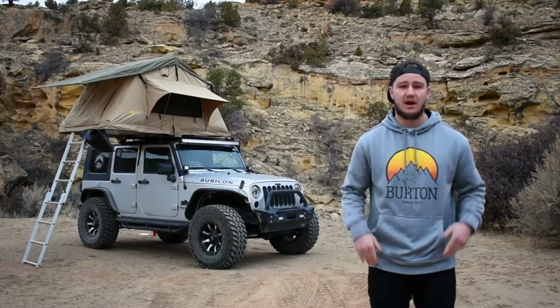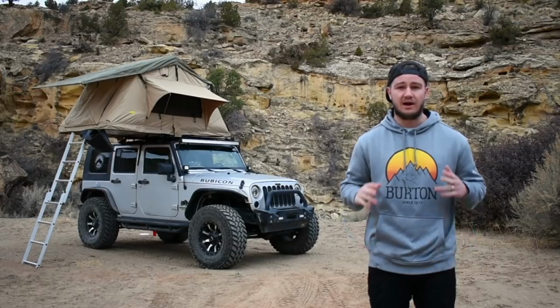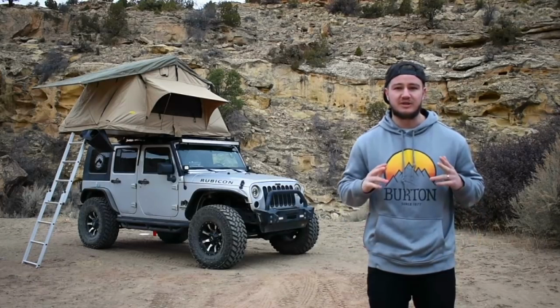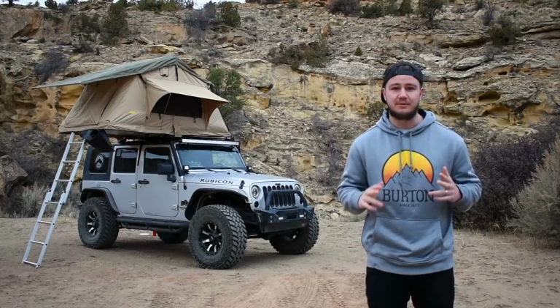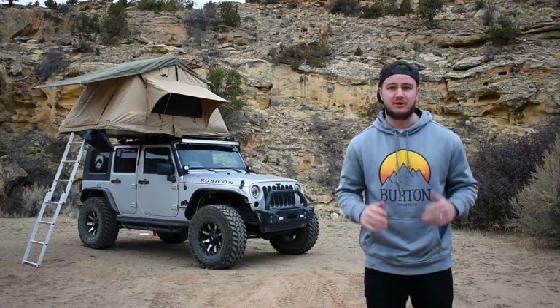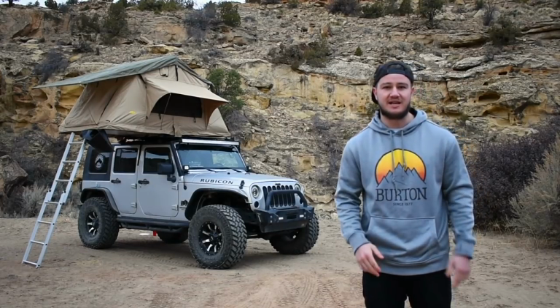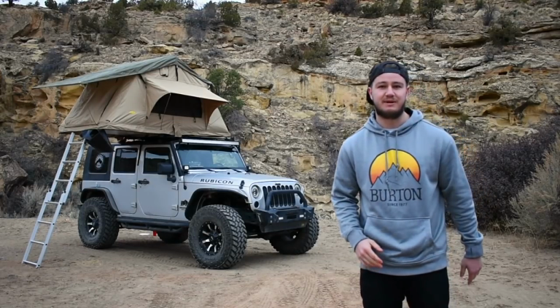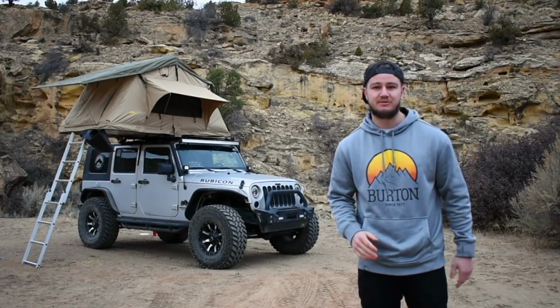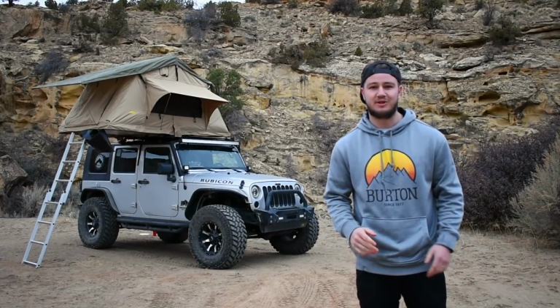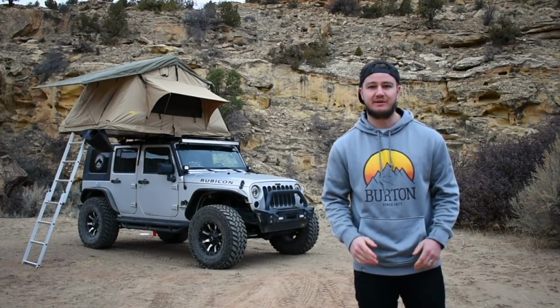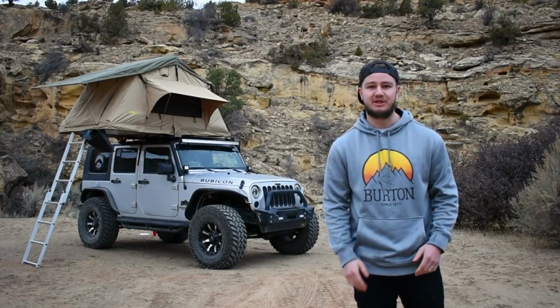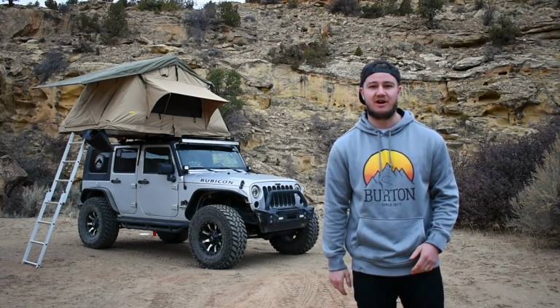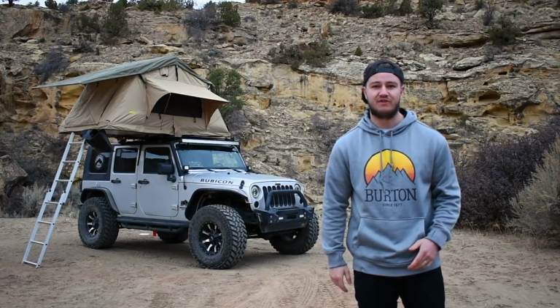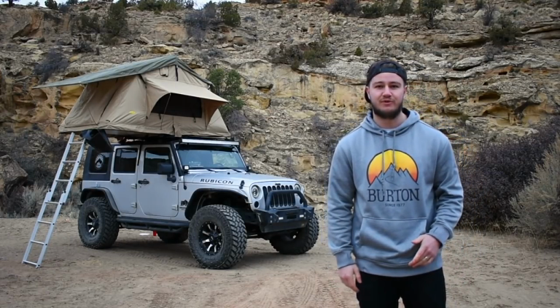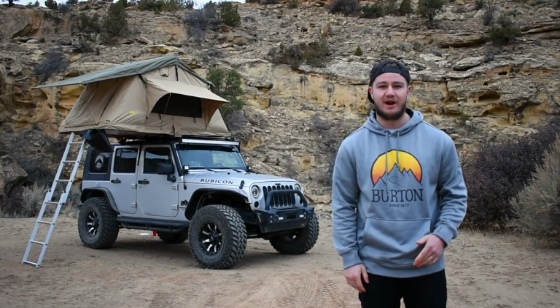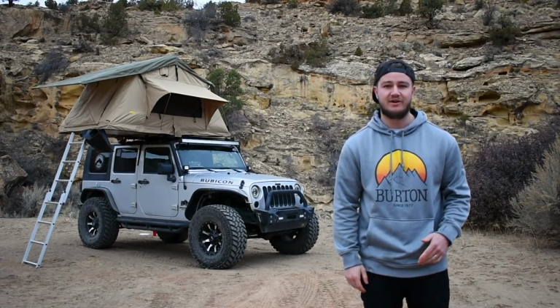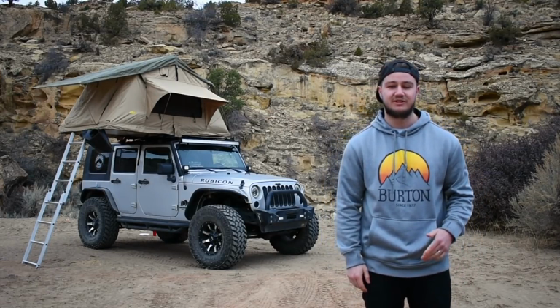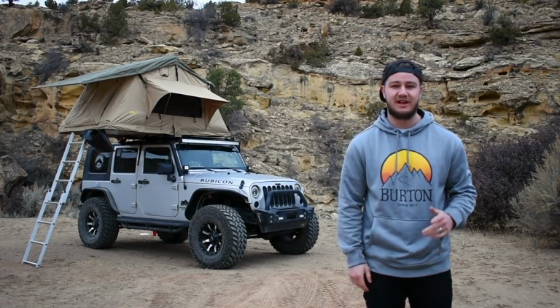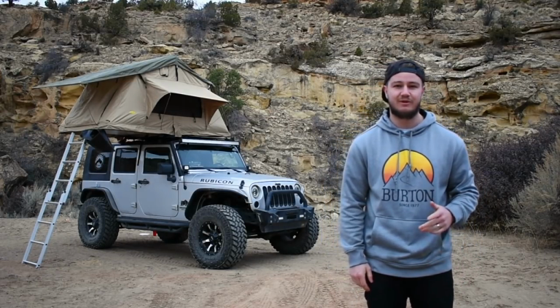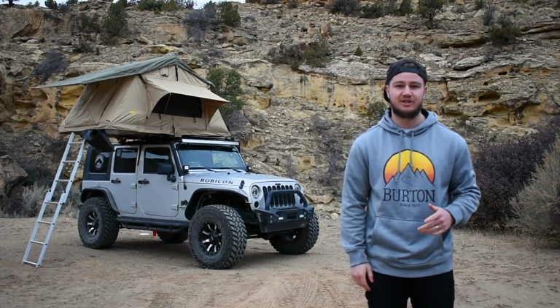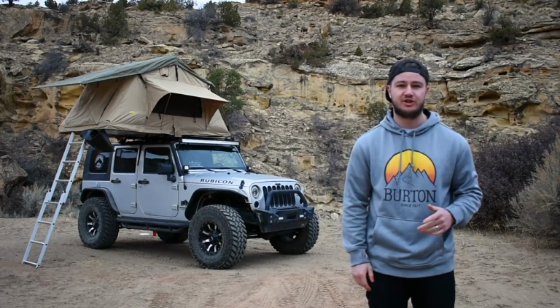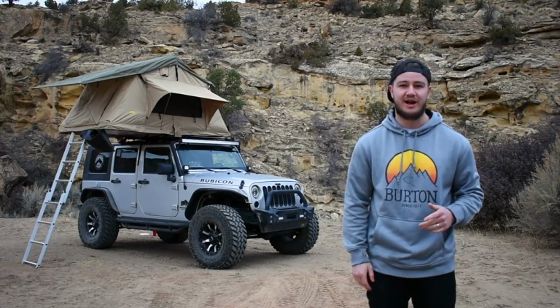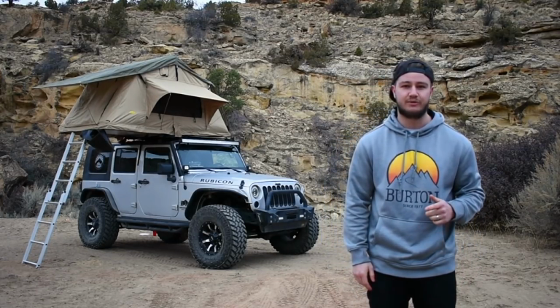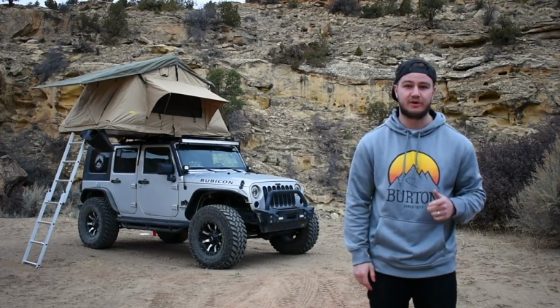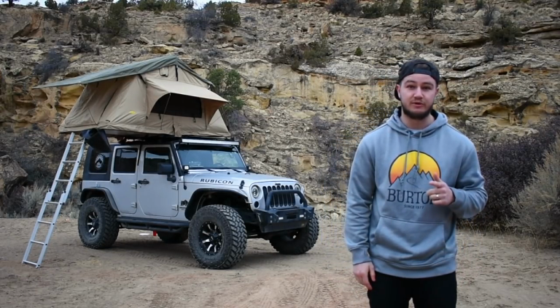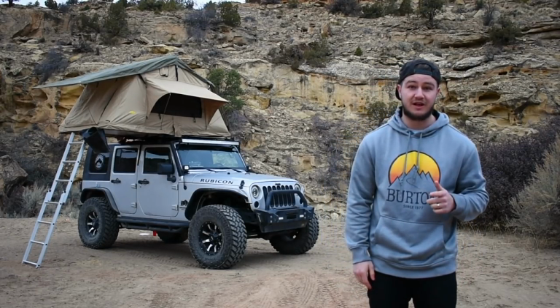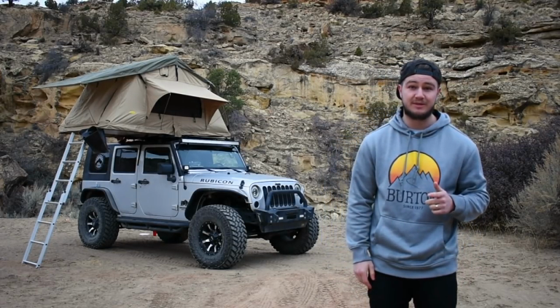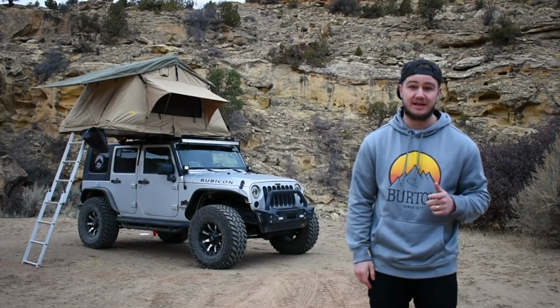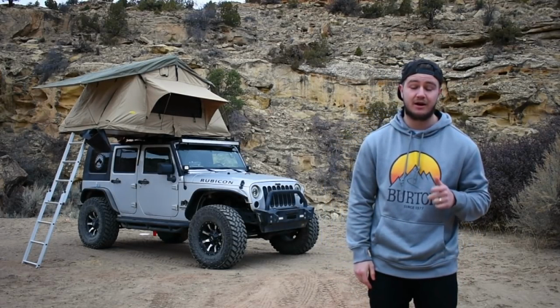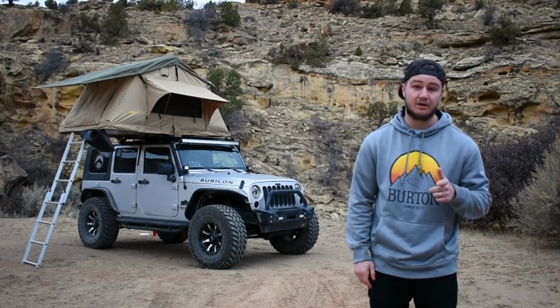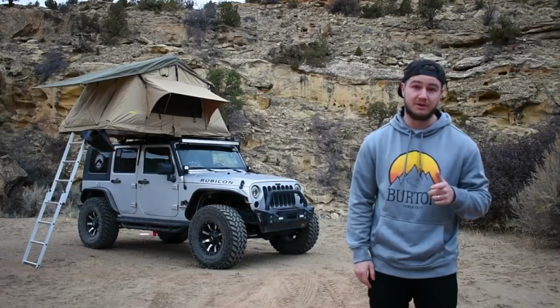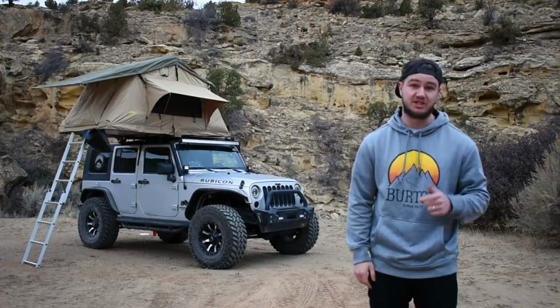All right, what's up you guys? My name is McLean with the Off-Road Rhino and today we're going to show you how to run a rooftop tent on a budget.